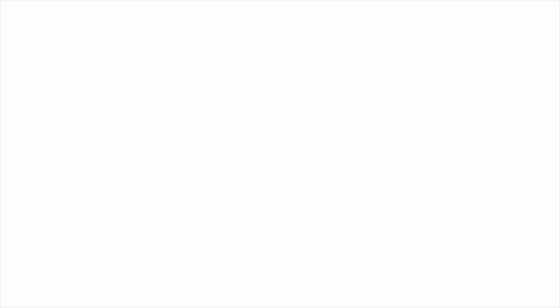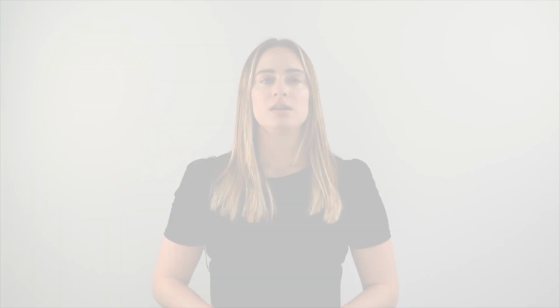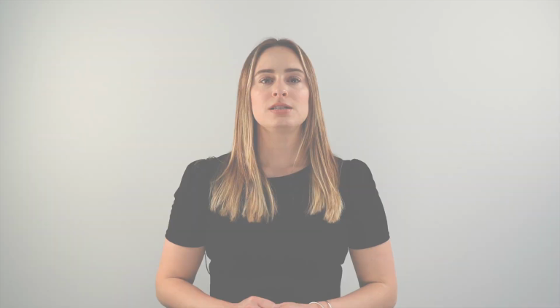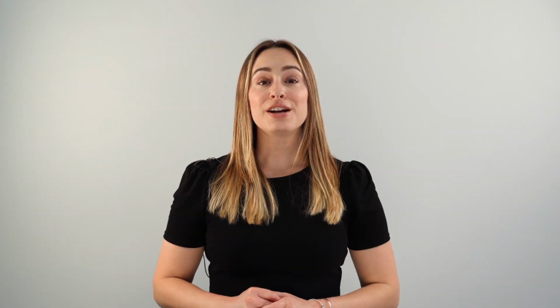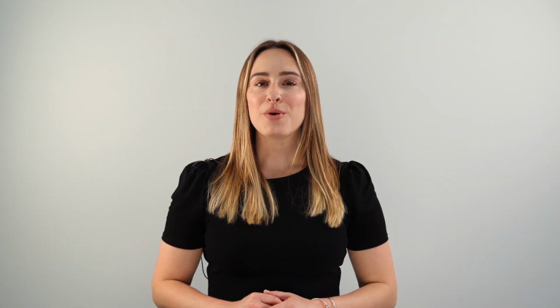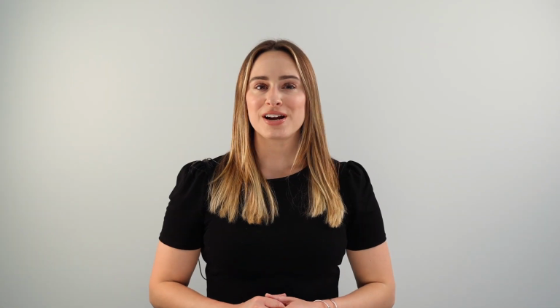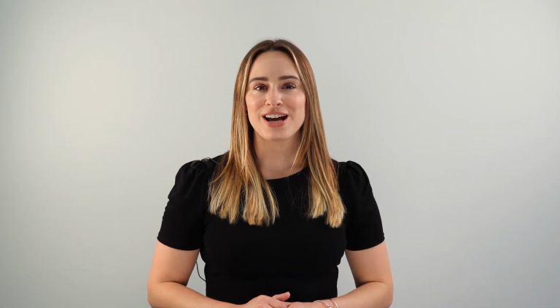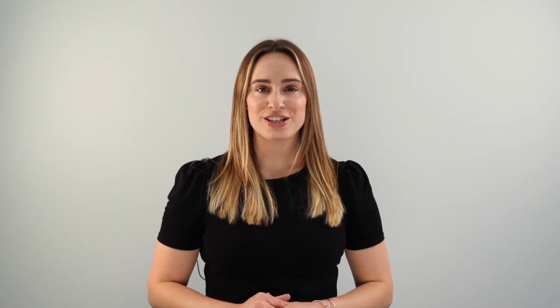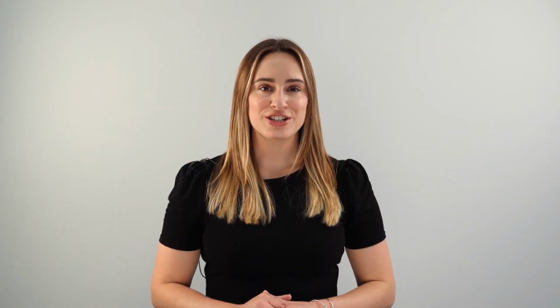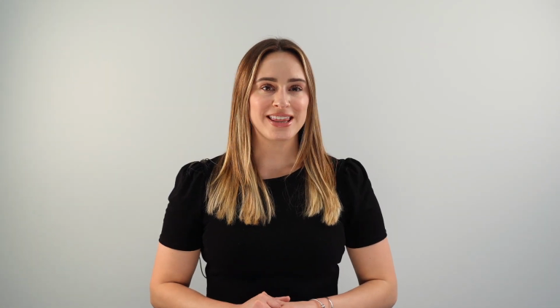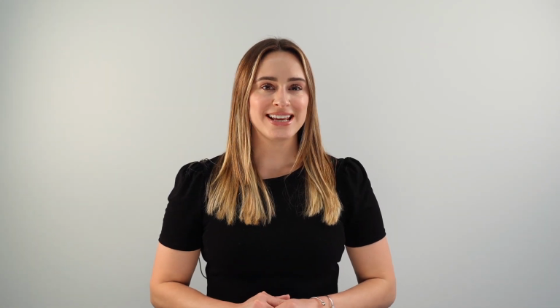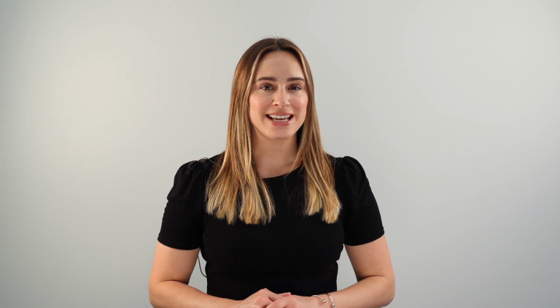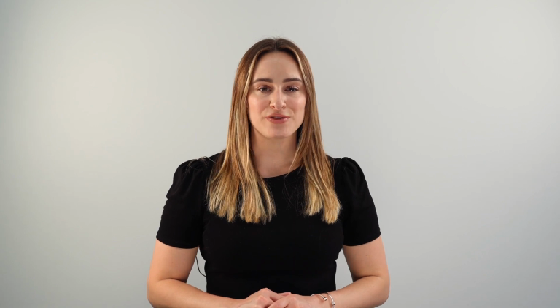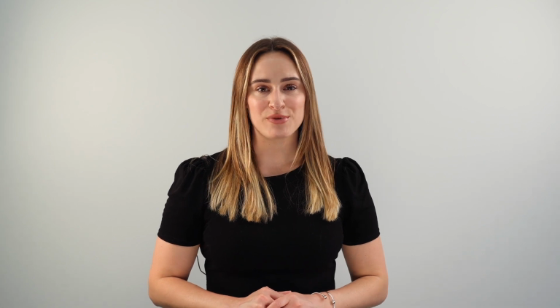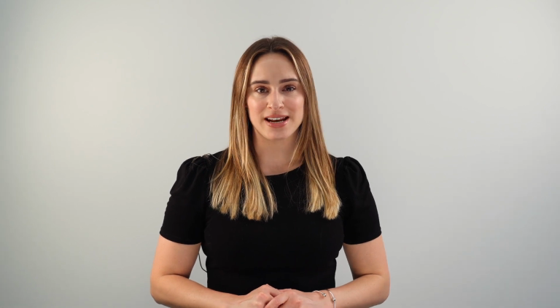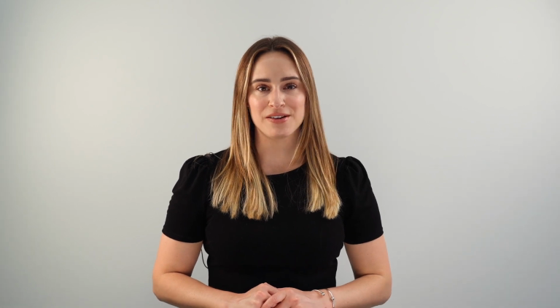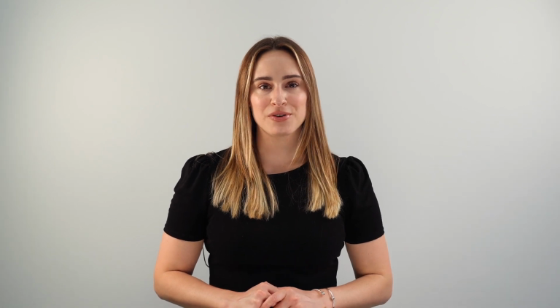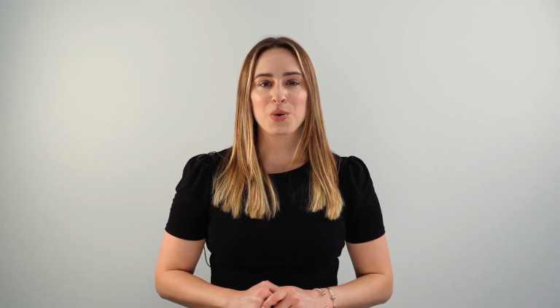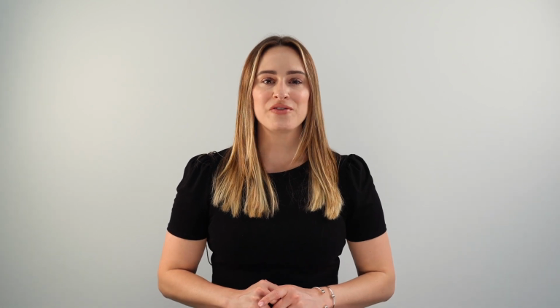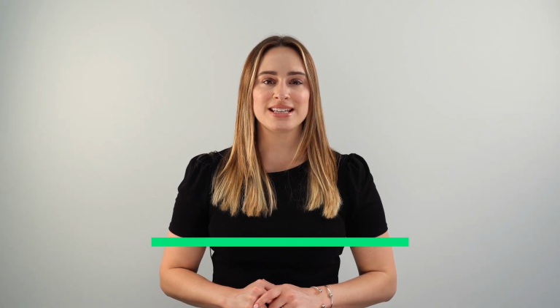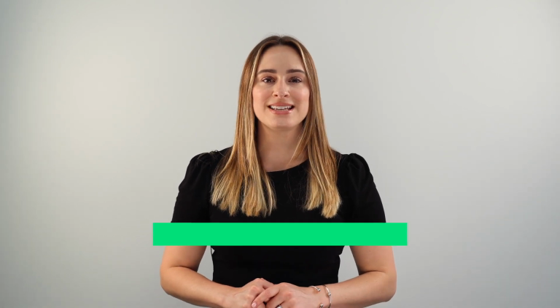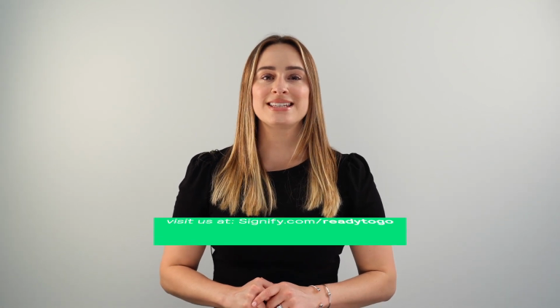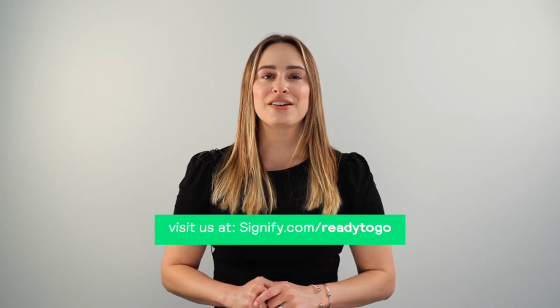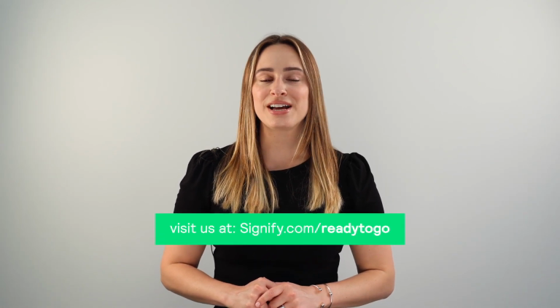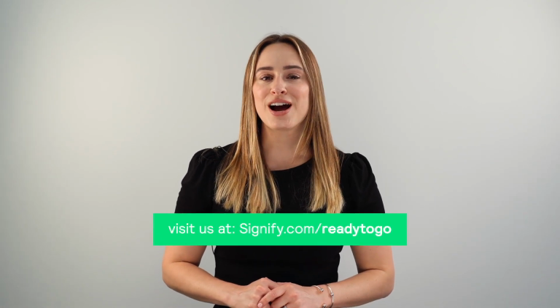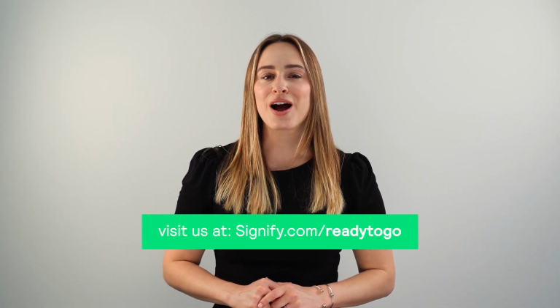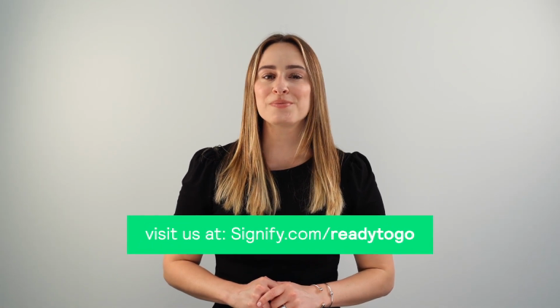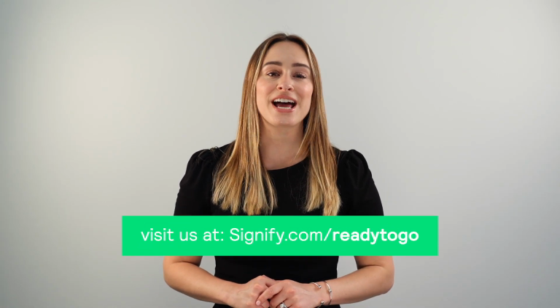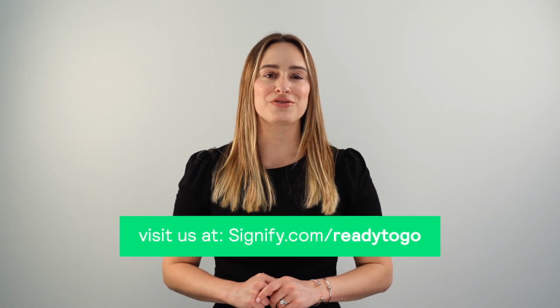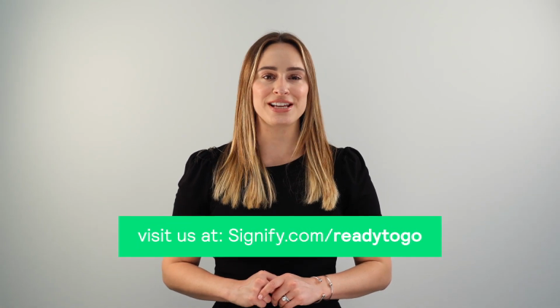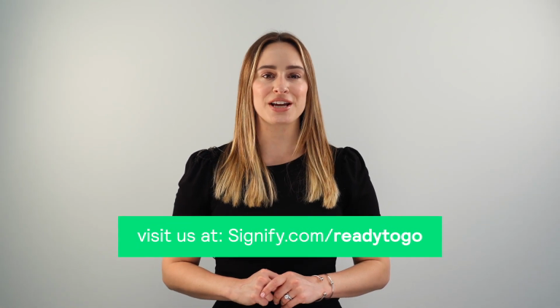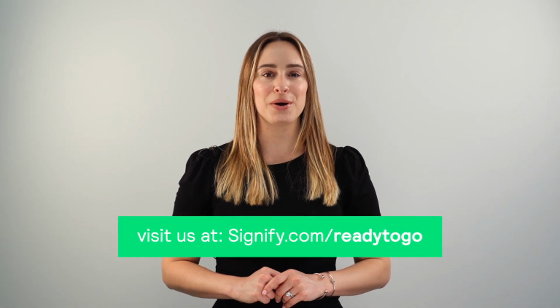To learn more, talk to your Genlite sales representative or visit signify.com ready to go.